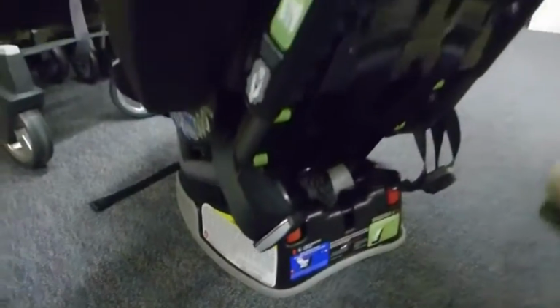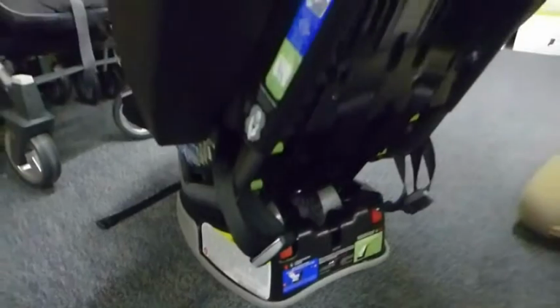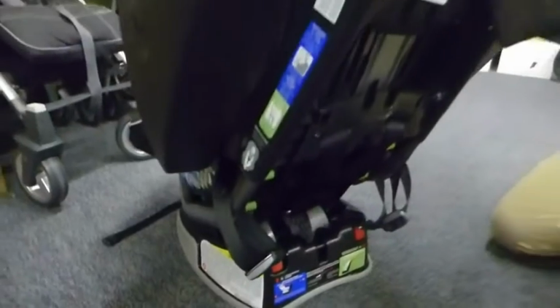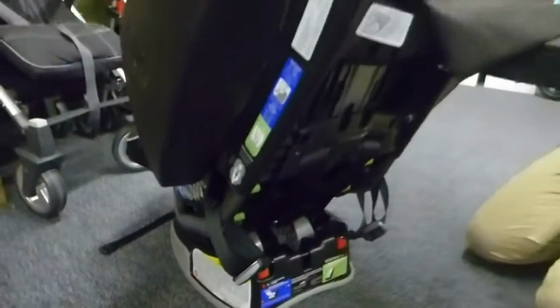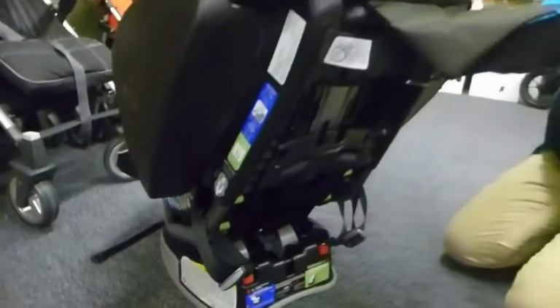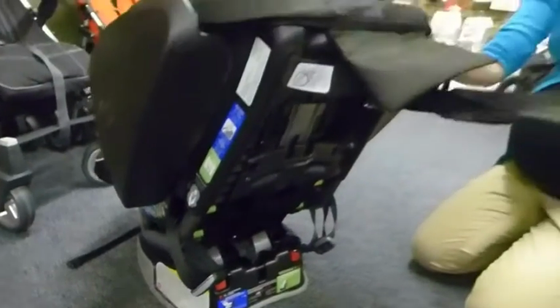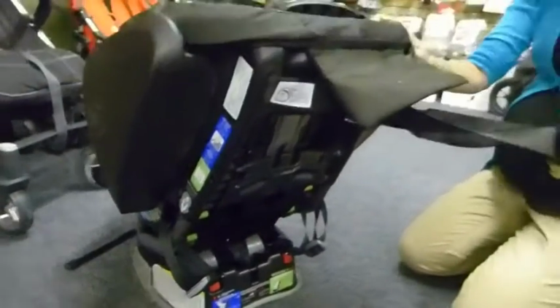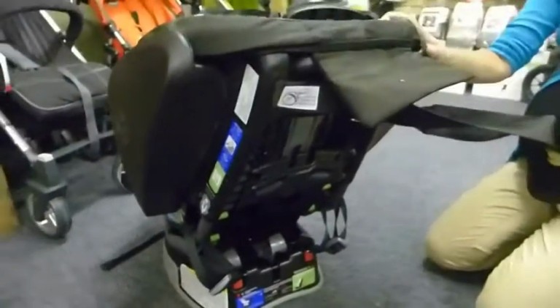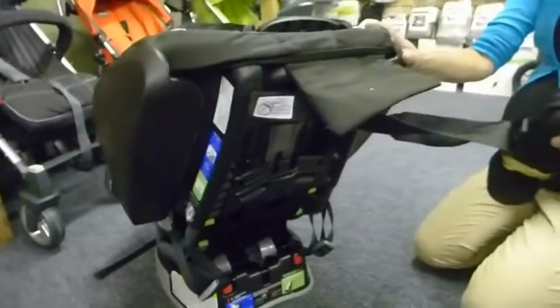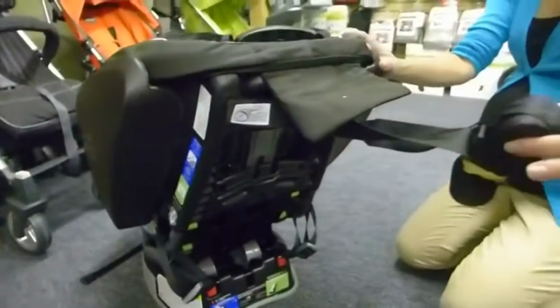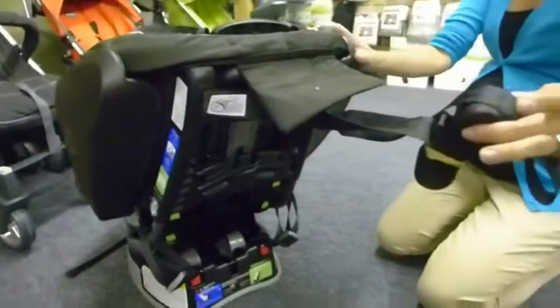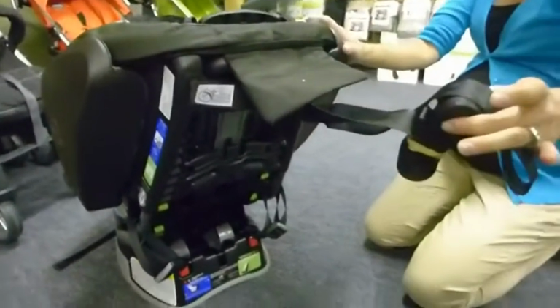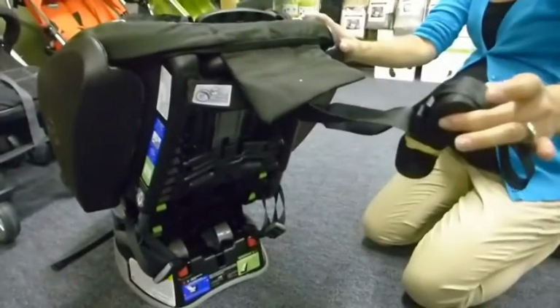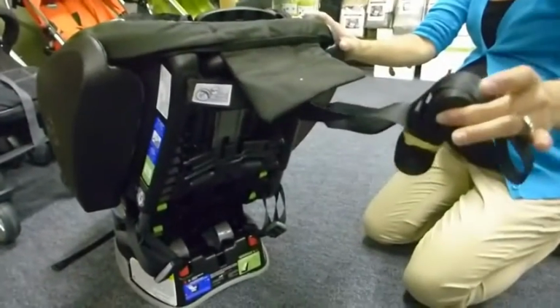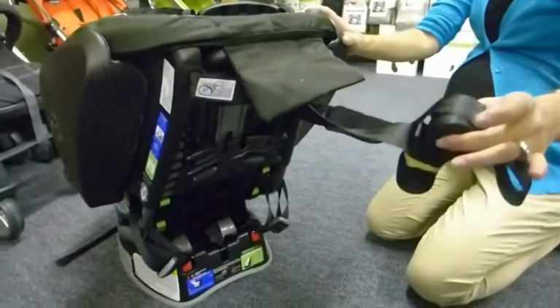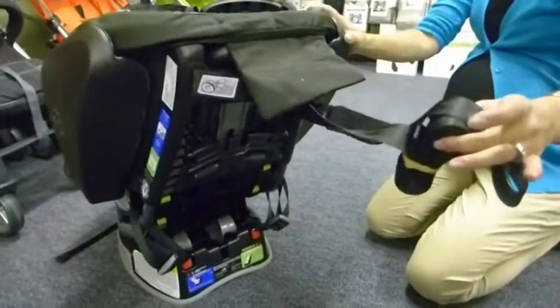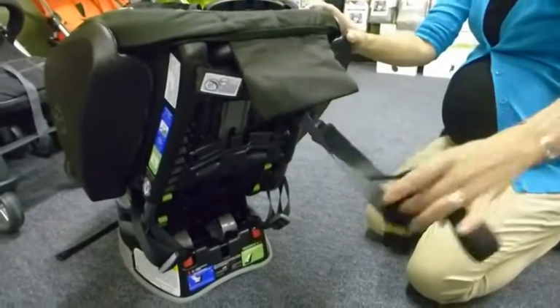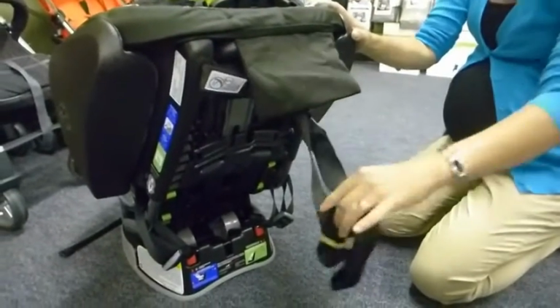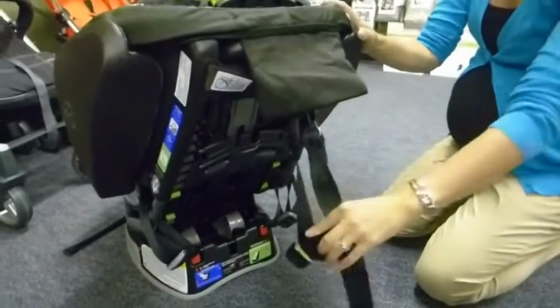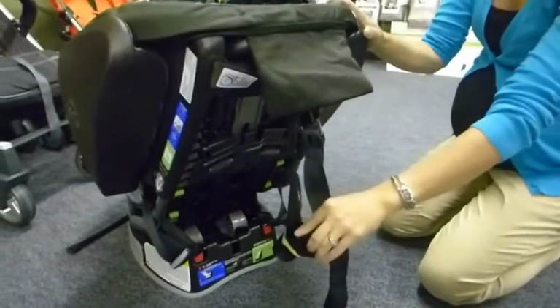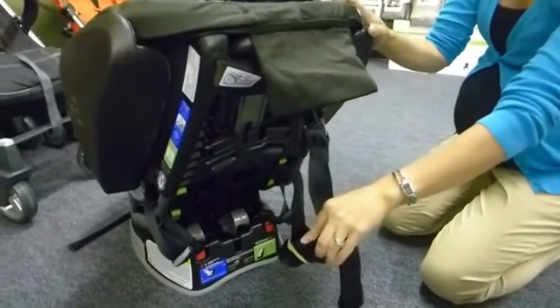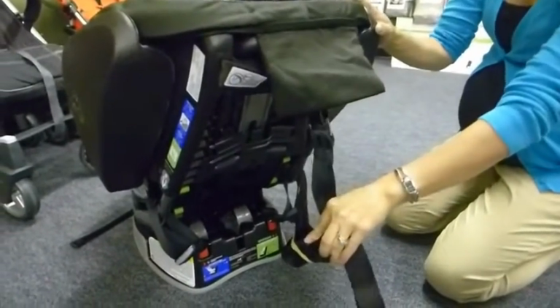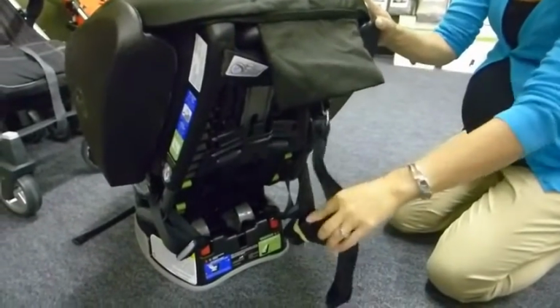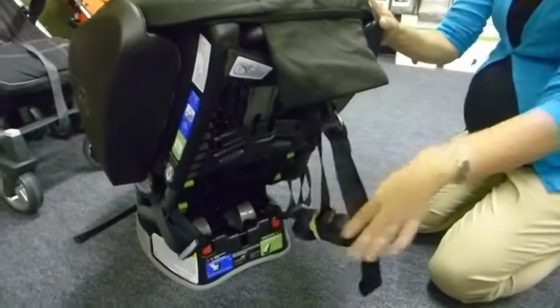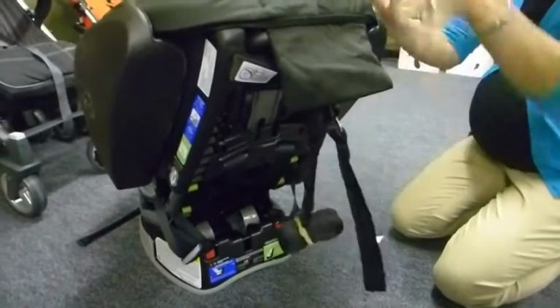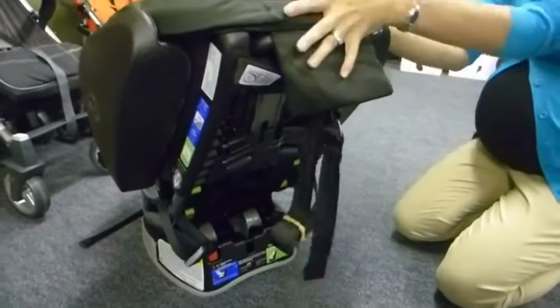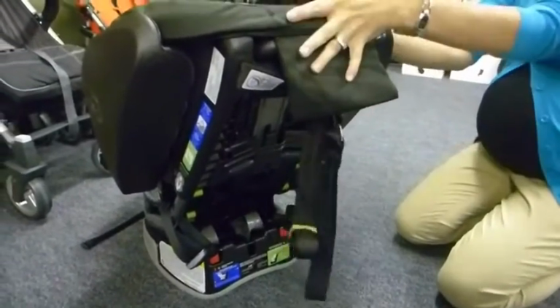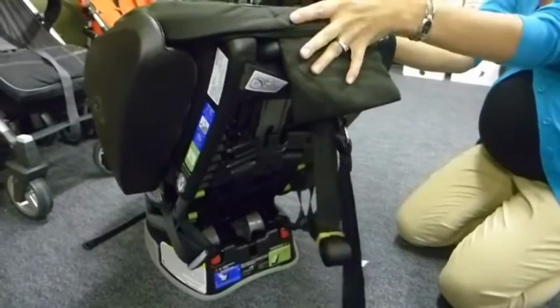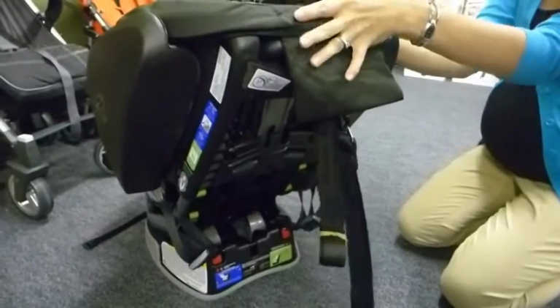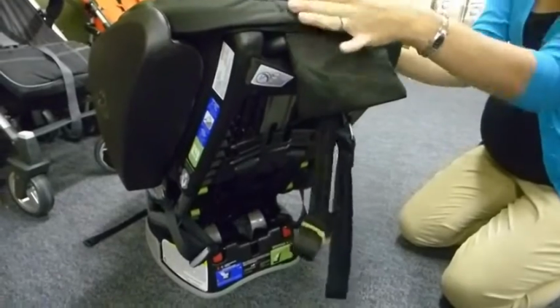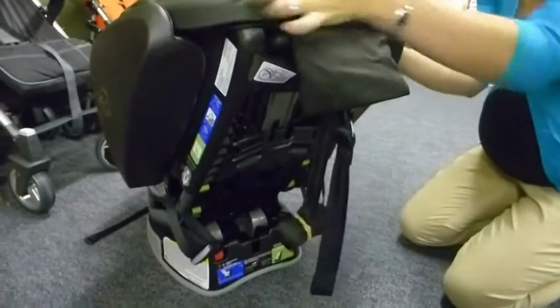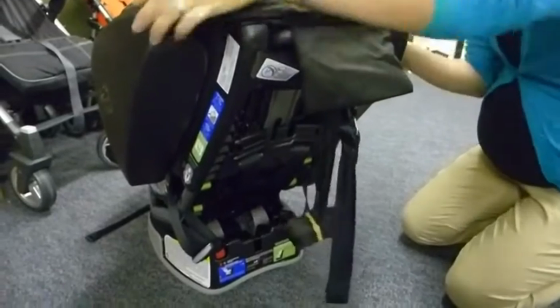There's also a safety tether so you can hook it to the back of your vehicle or to your floor, further securing your car seat.